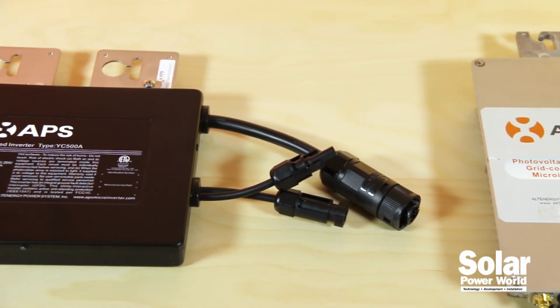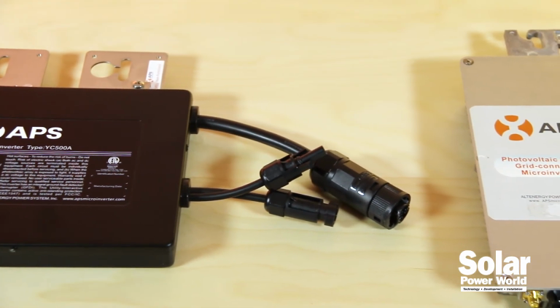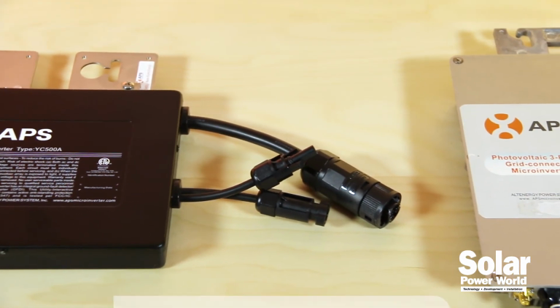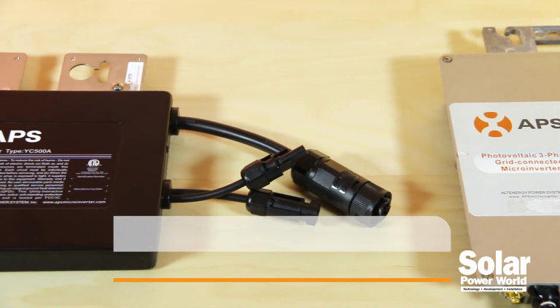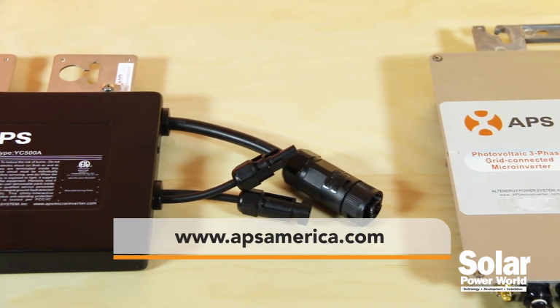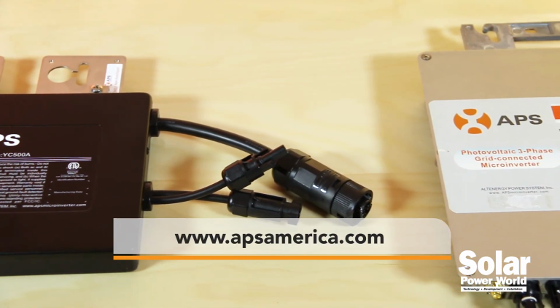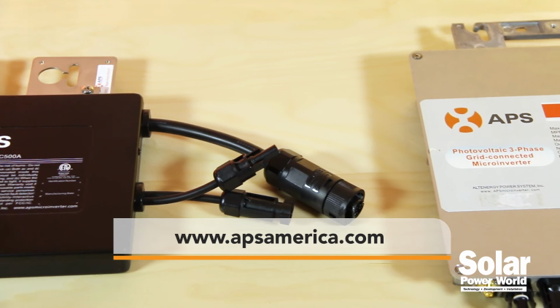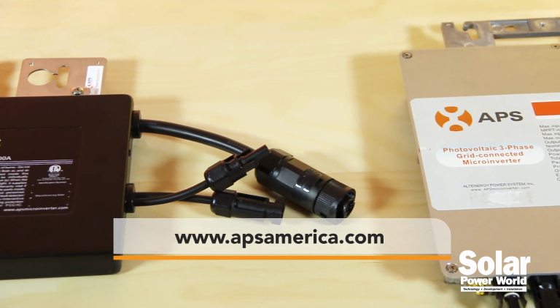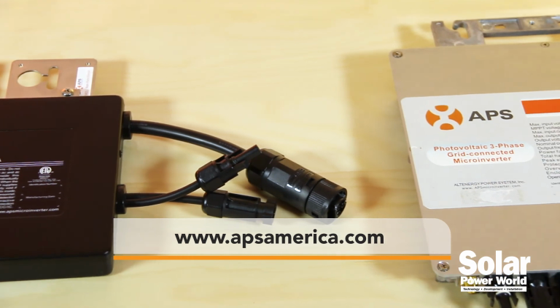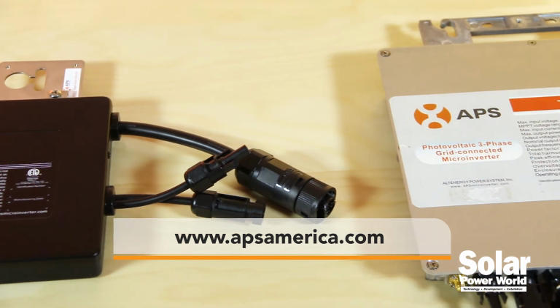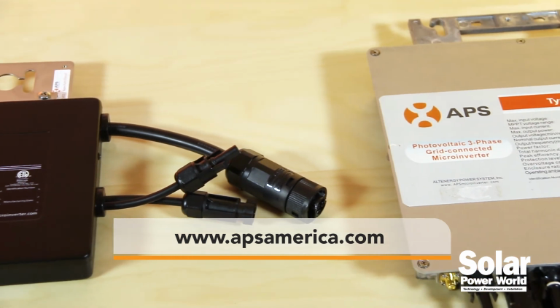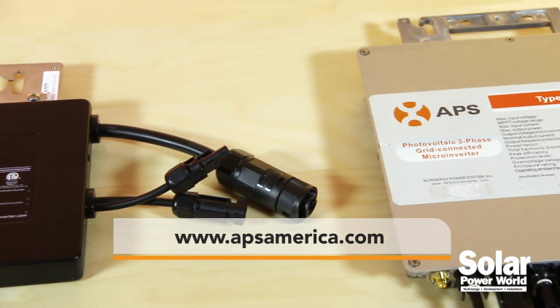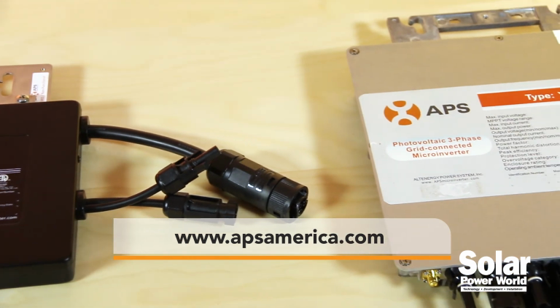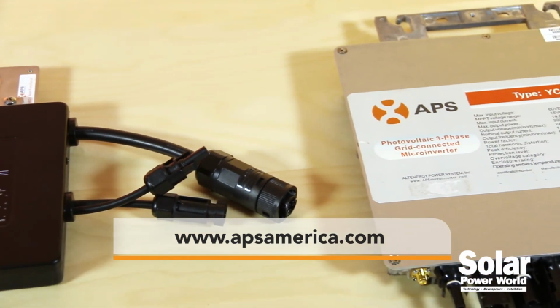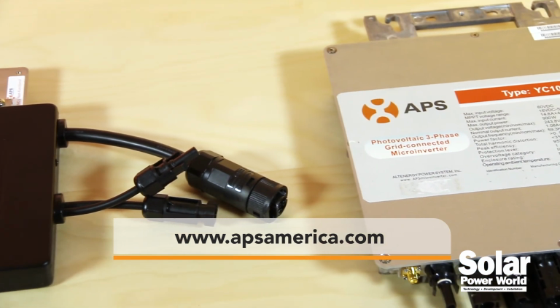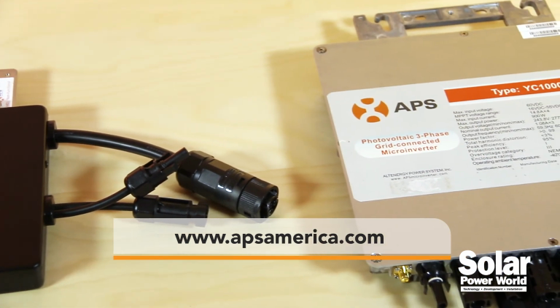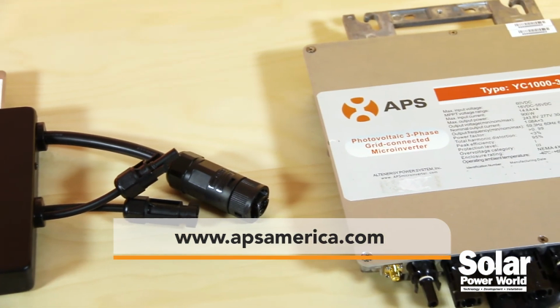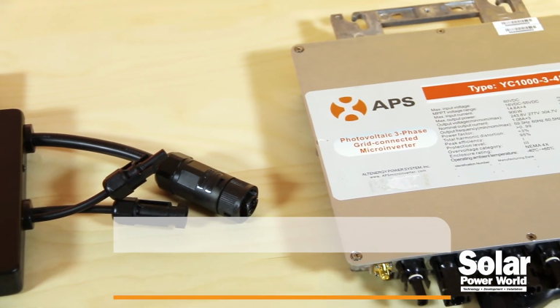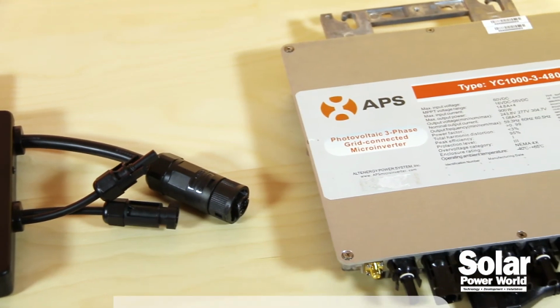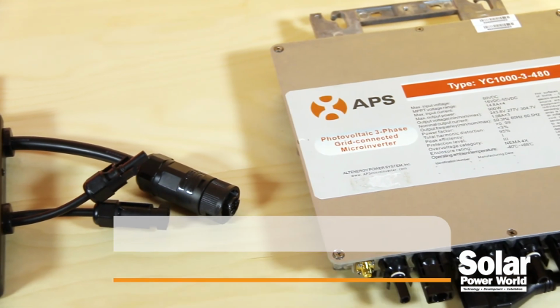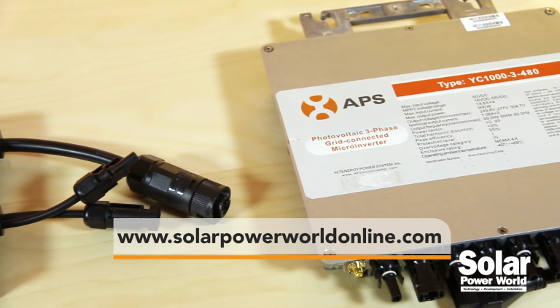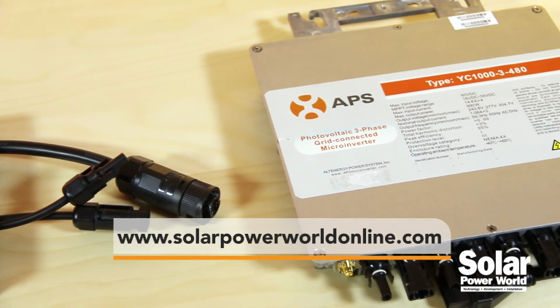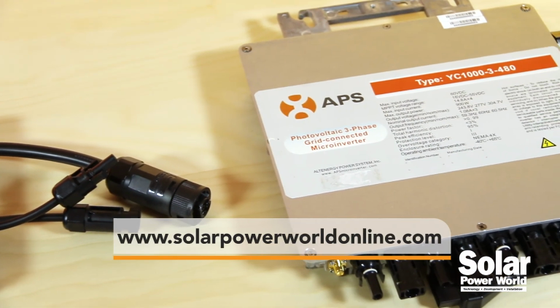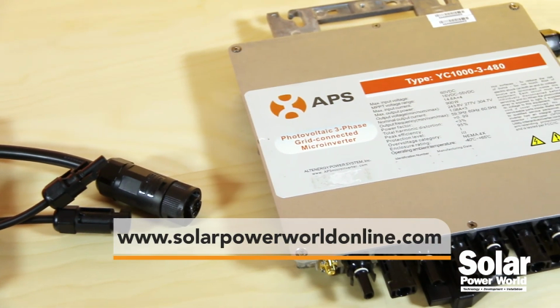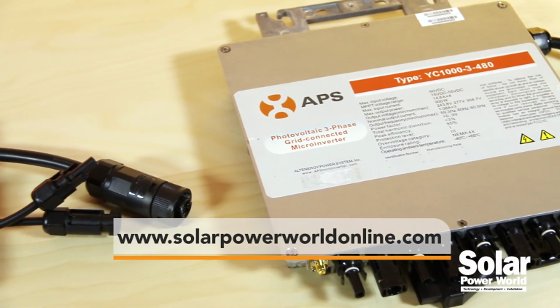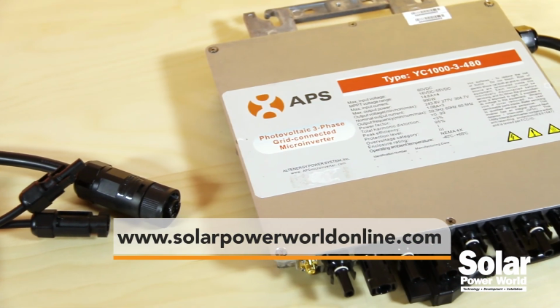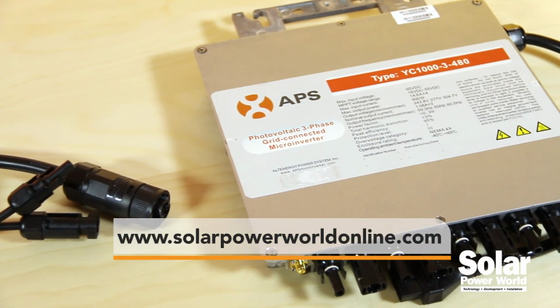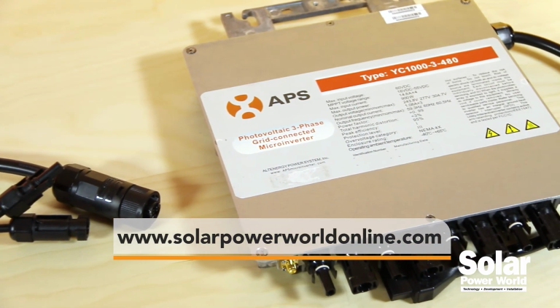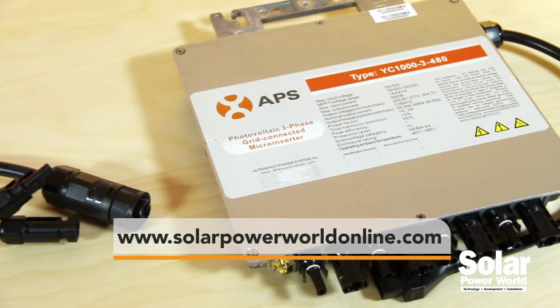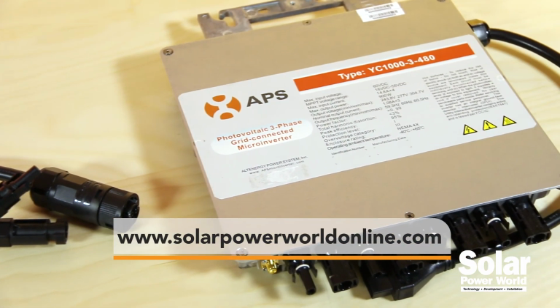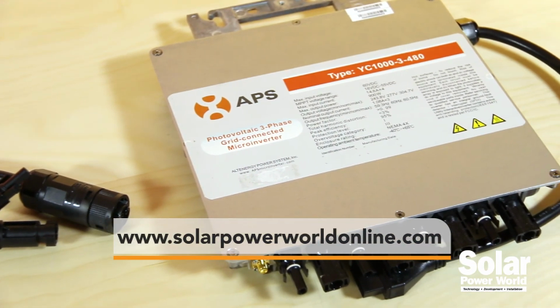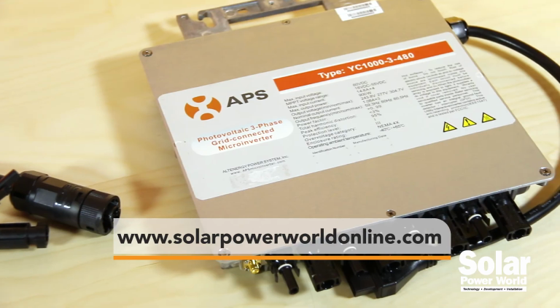To find out more, visit APSAmerica.com, and for more videos go to solarpowerworldsonline.com.